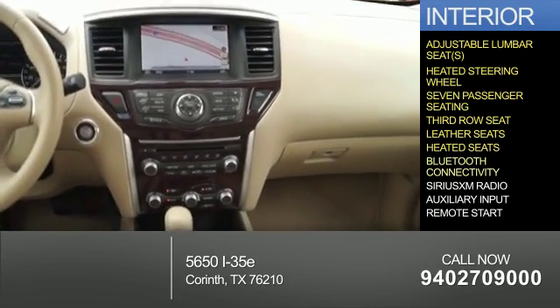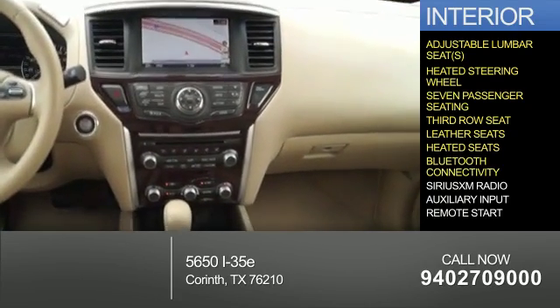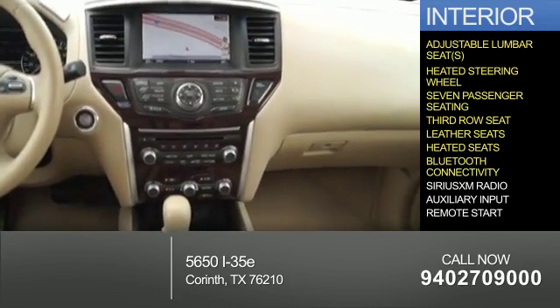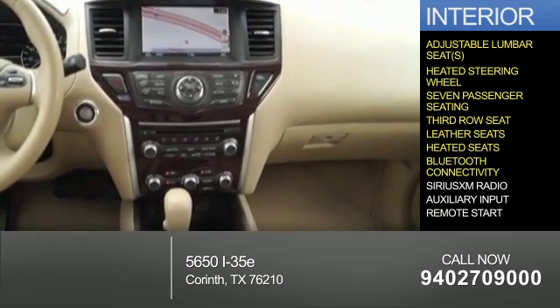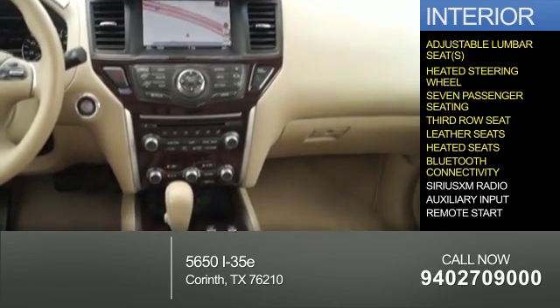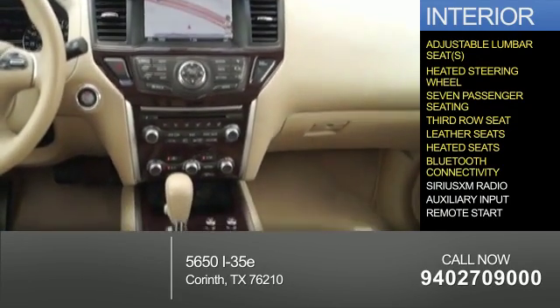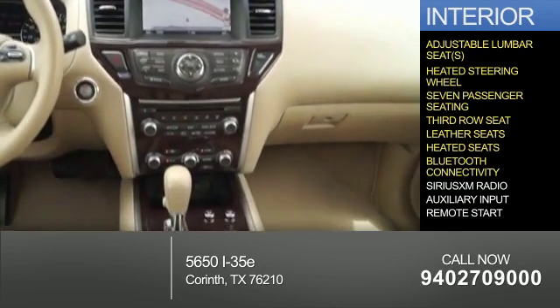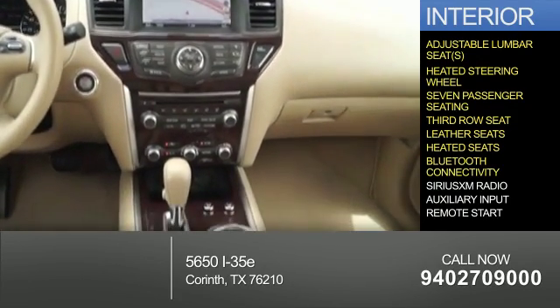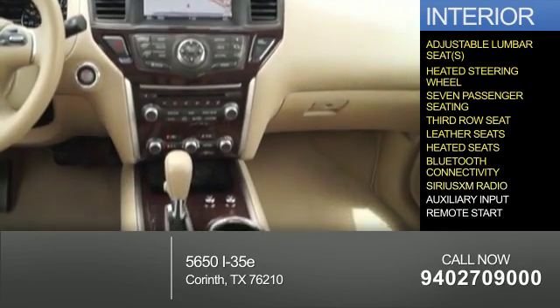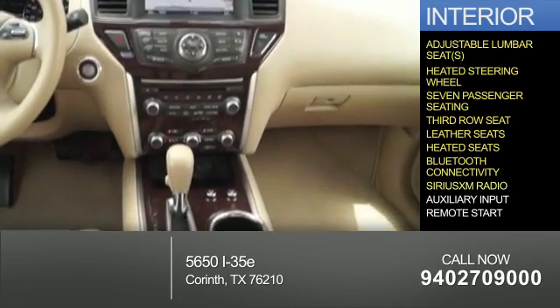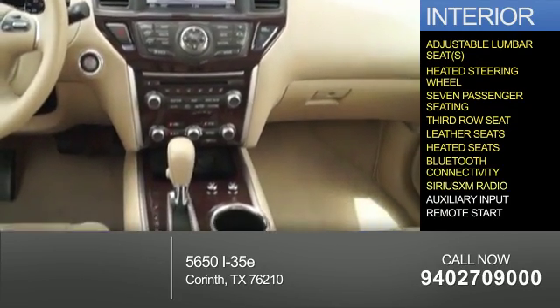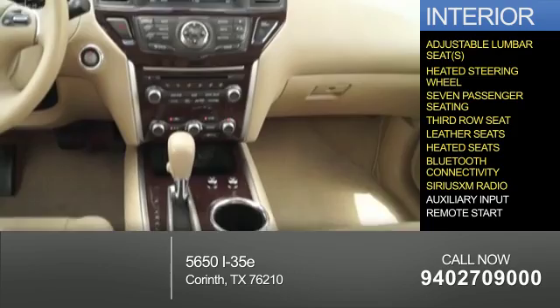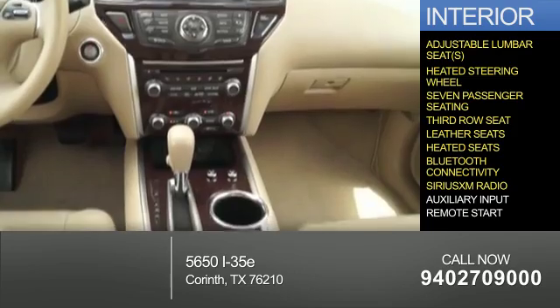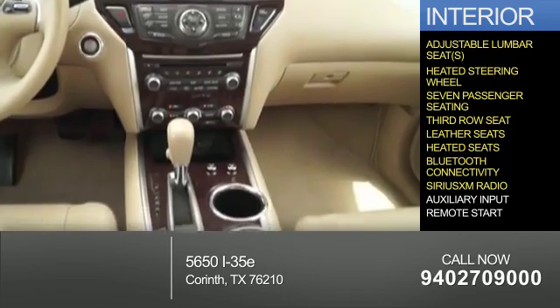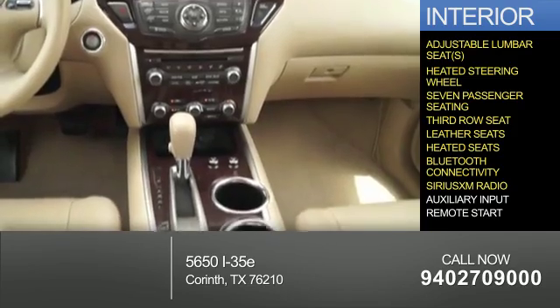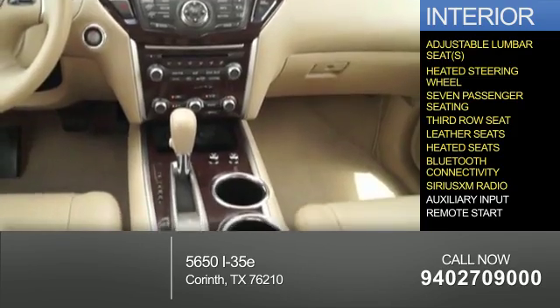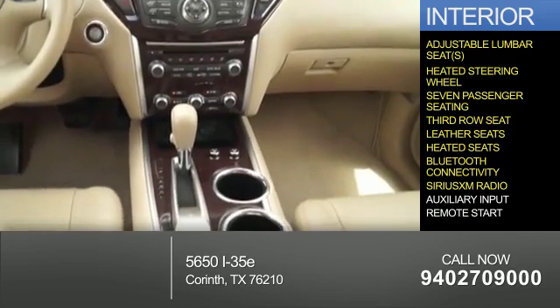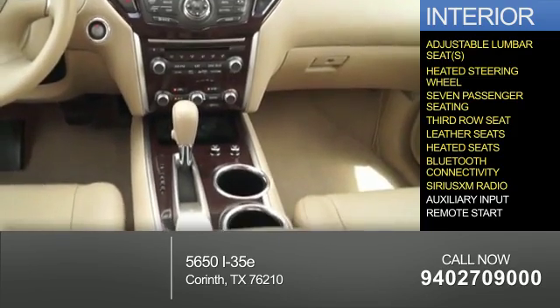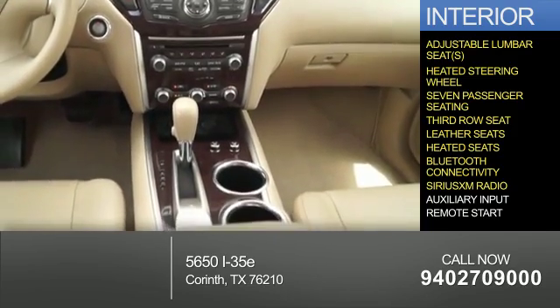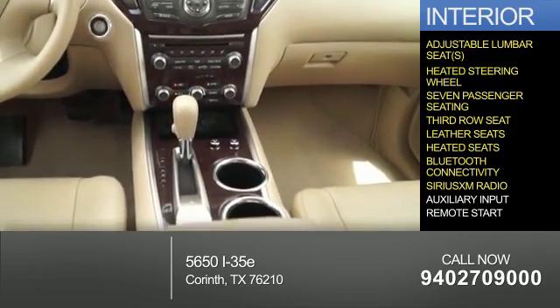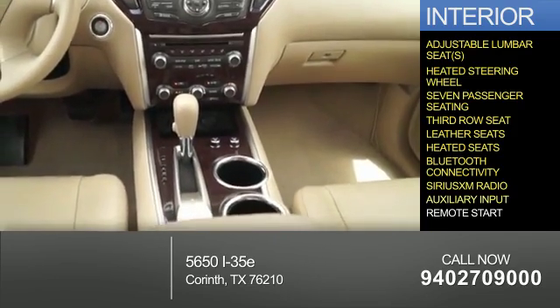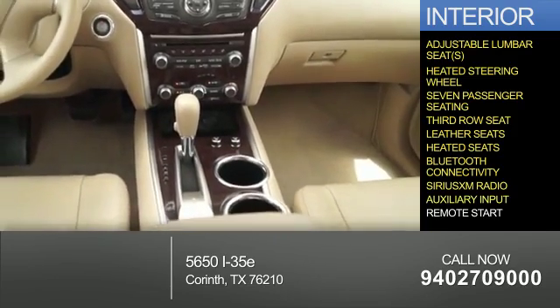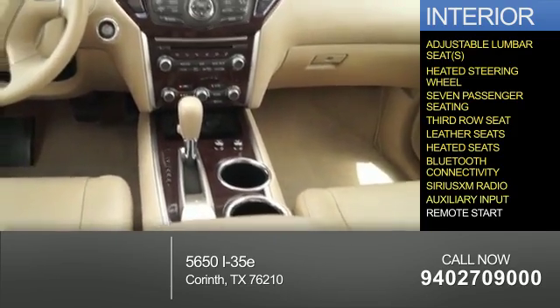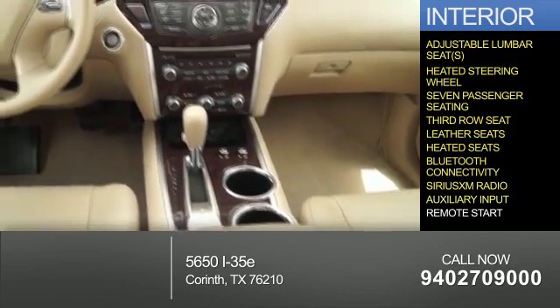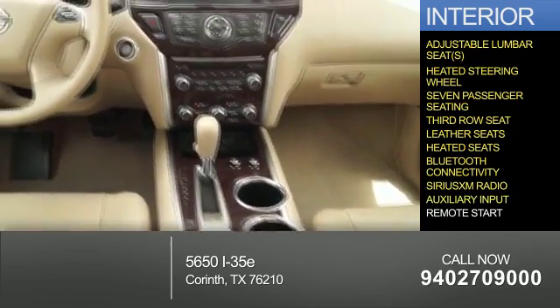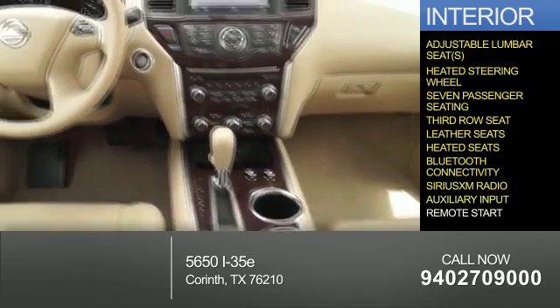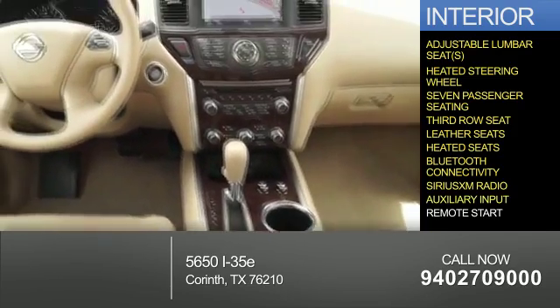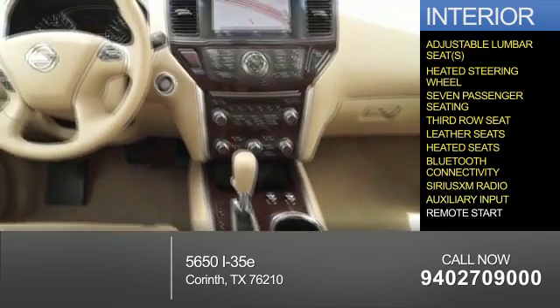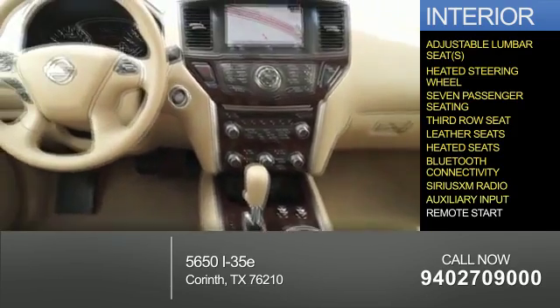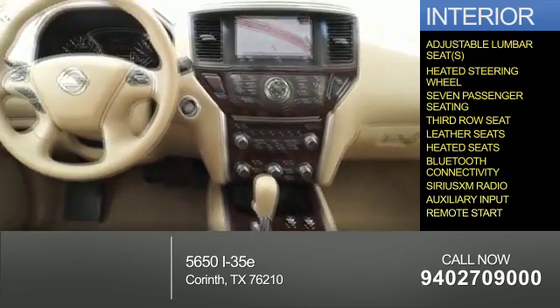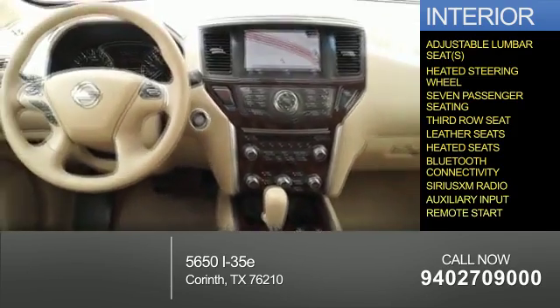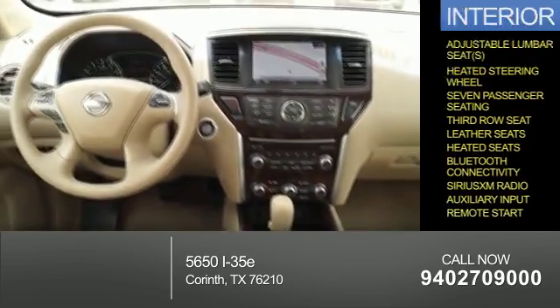Bluetooth connectivity, Sirius XM satellite radio, auxiliary input, and remote start.